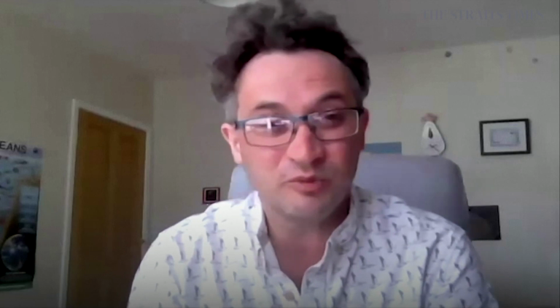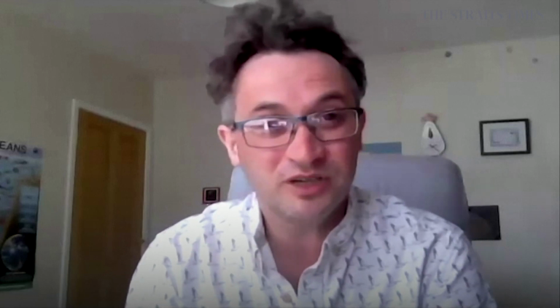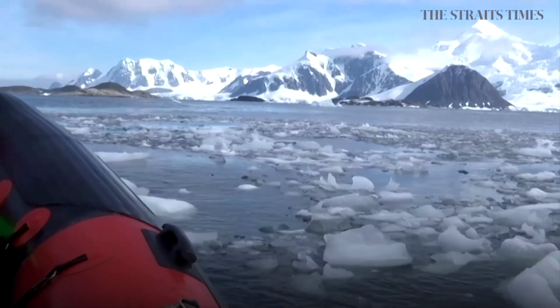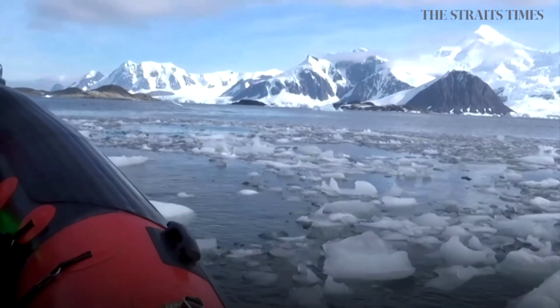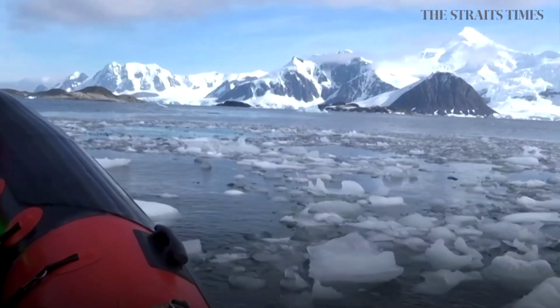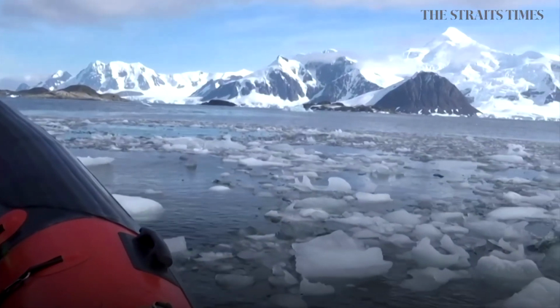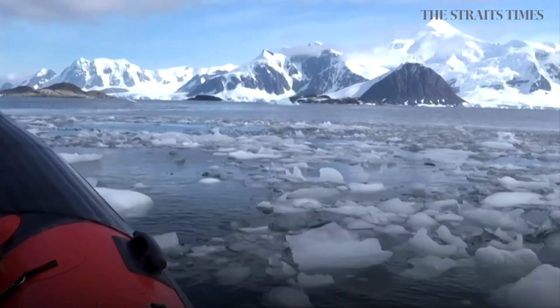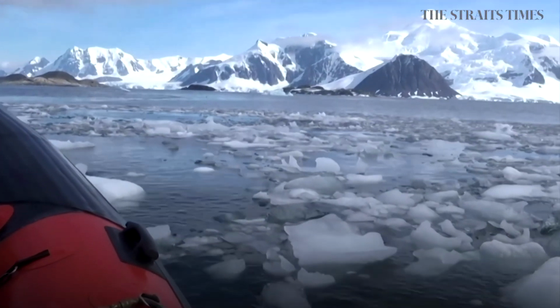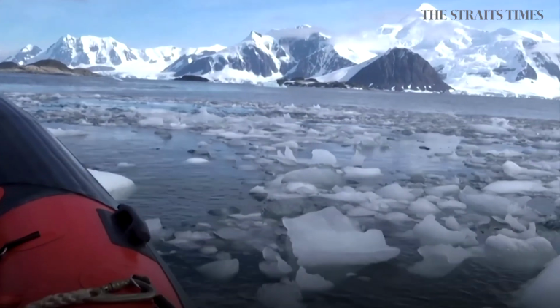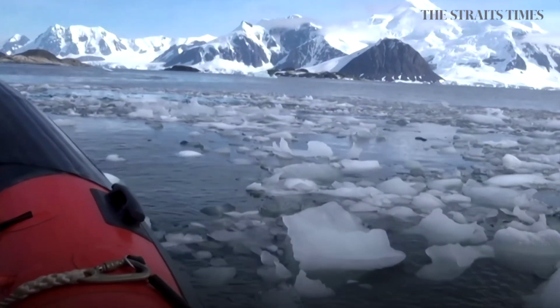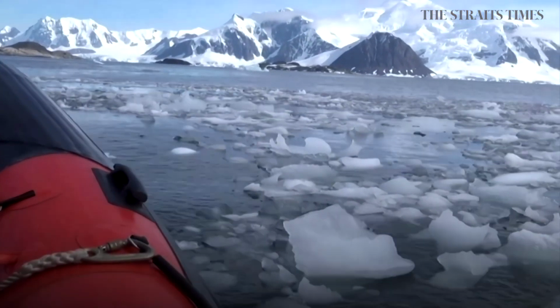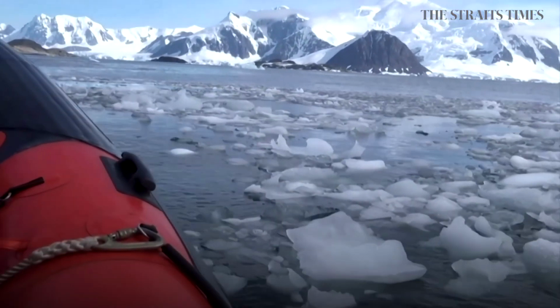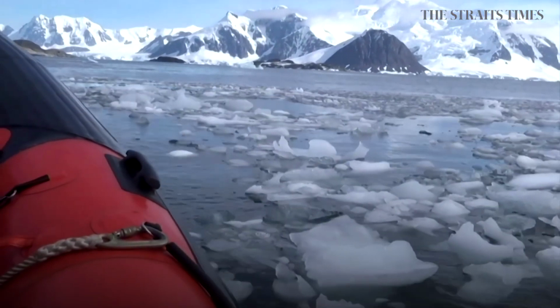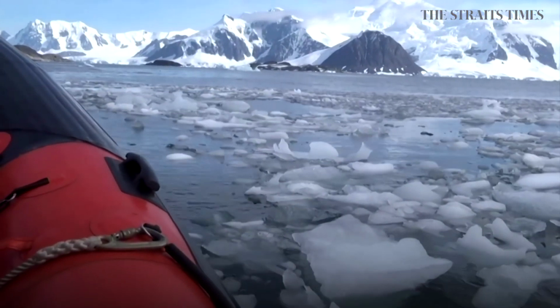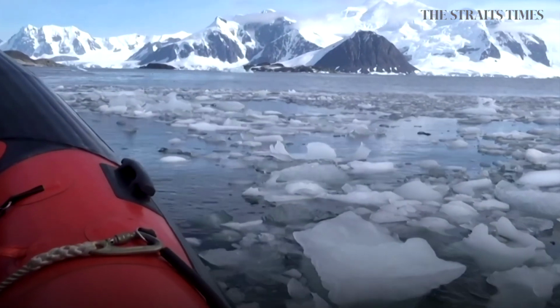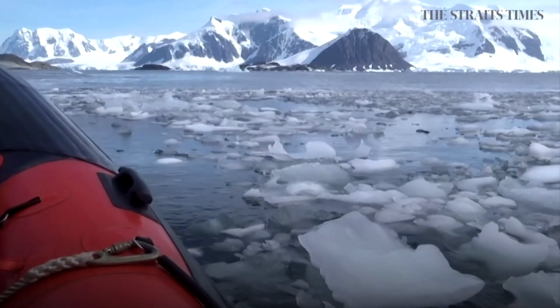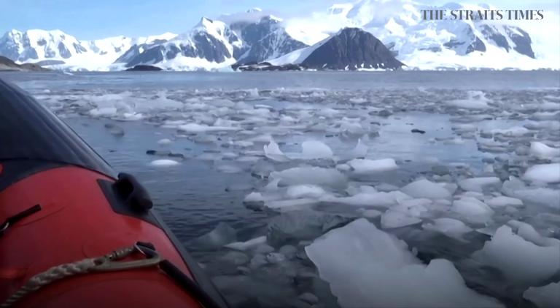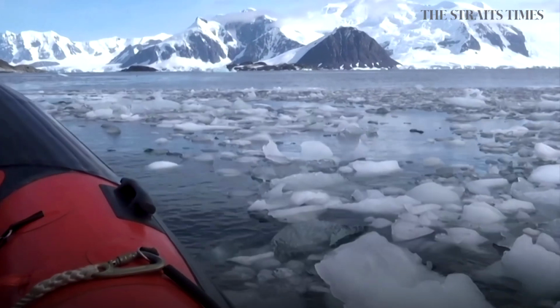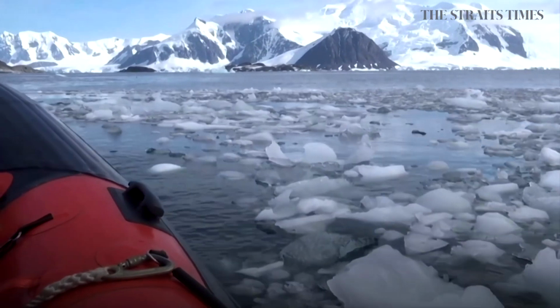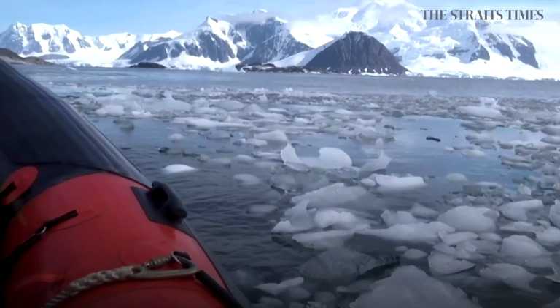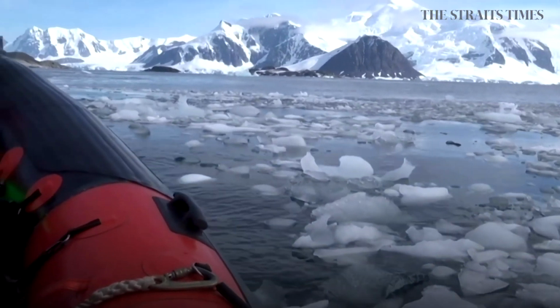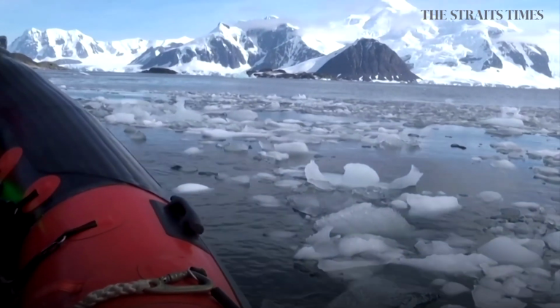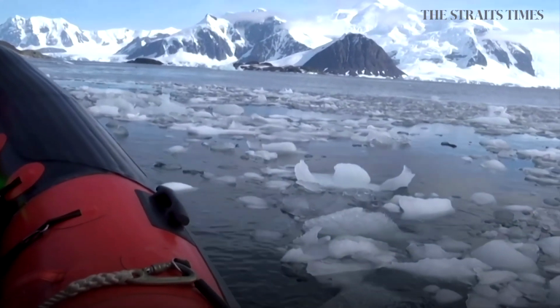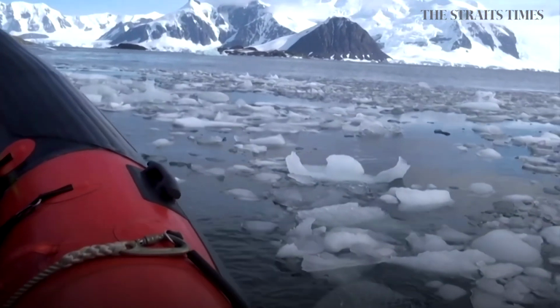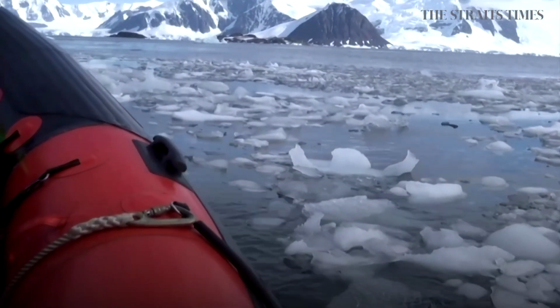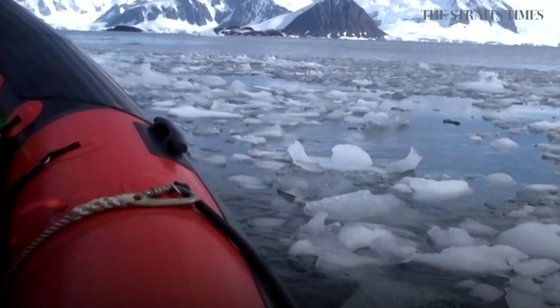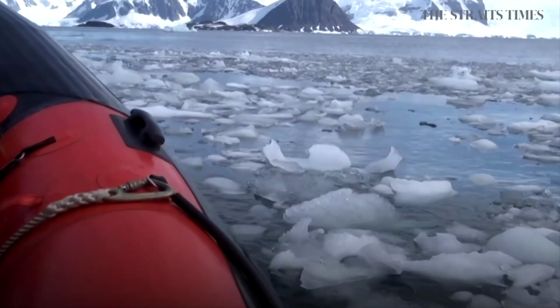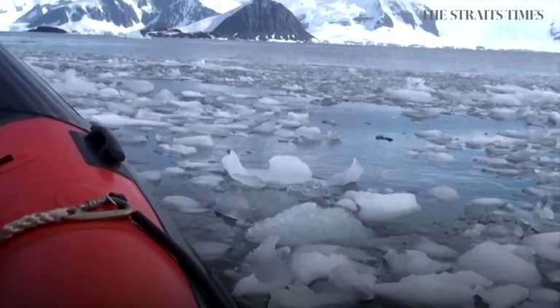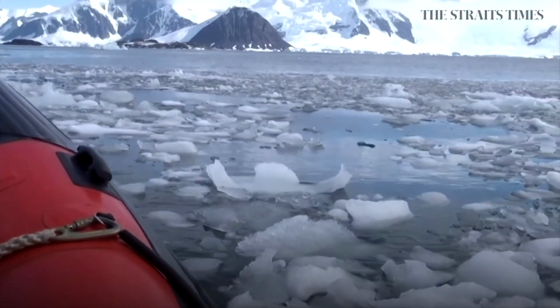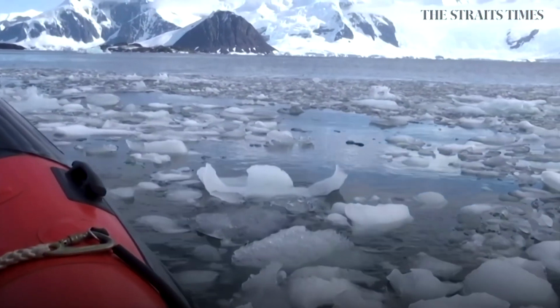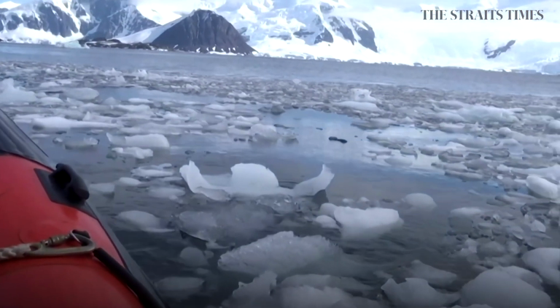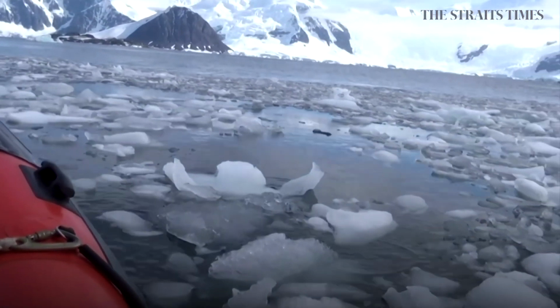Antarctica experienced its warmest day ever recorded in February, with the mercury rising to 65 degrees Fahrenheit.